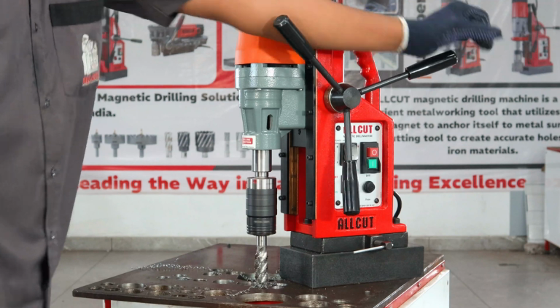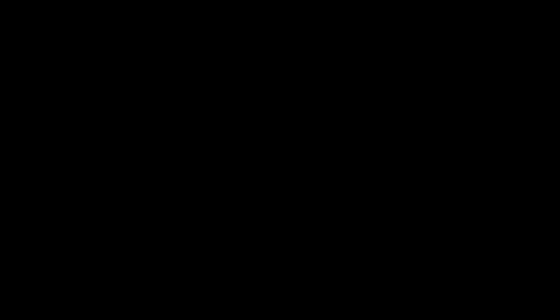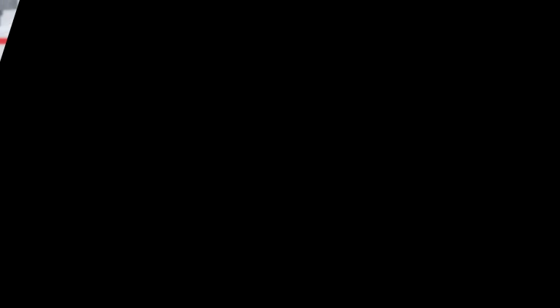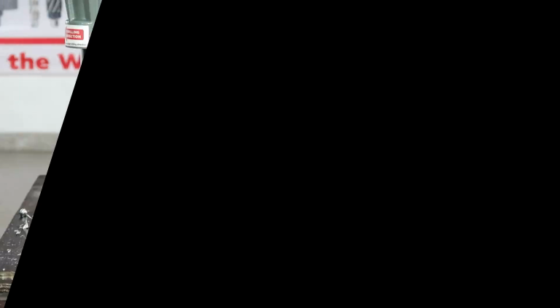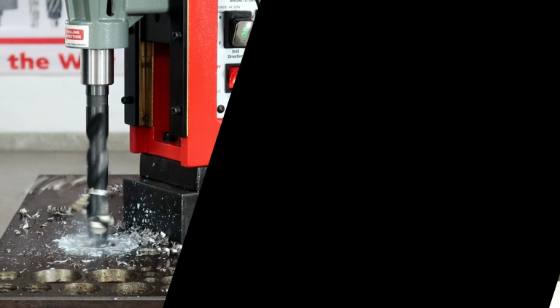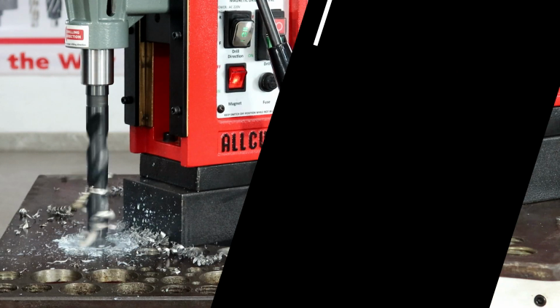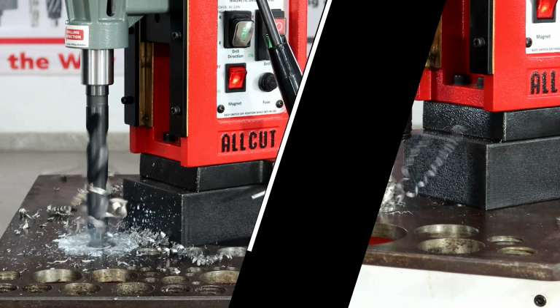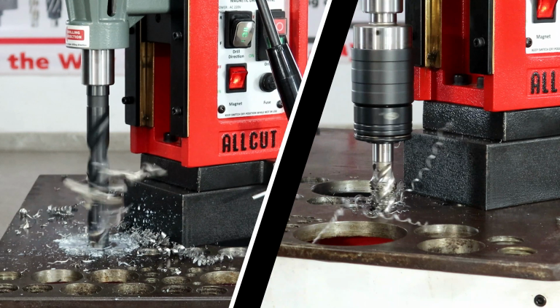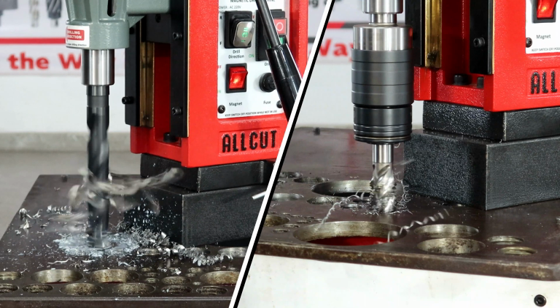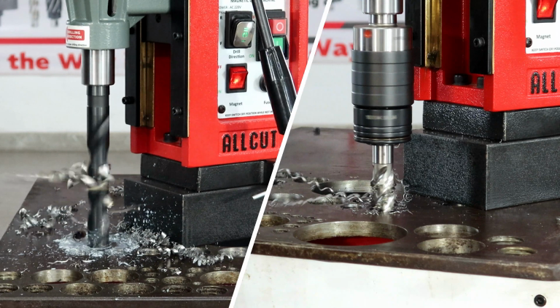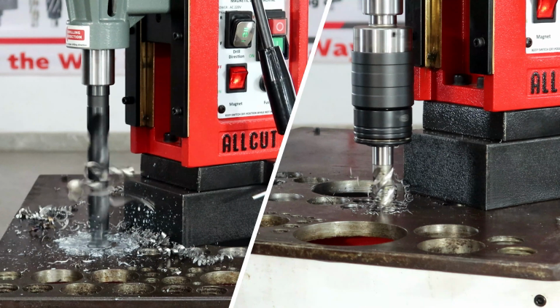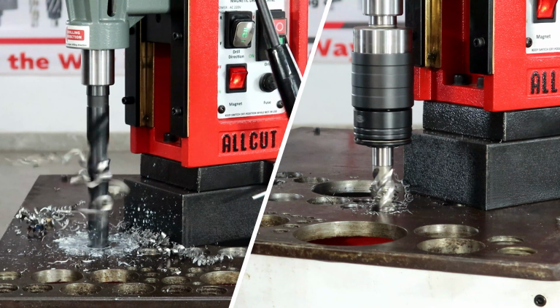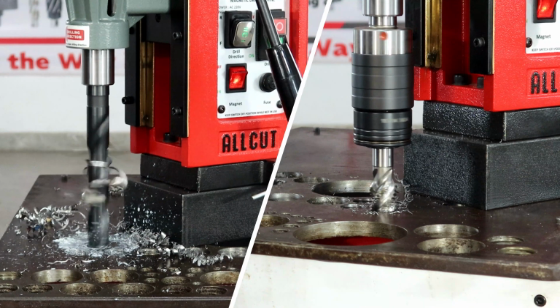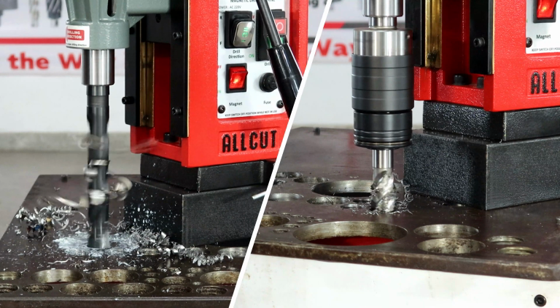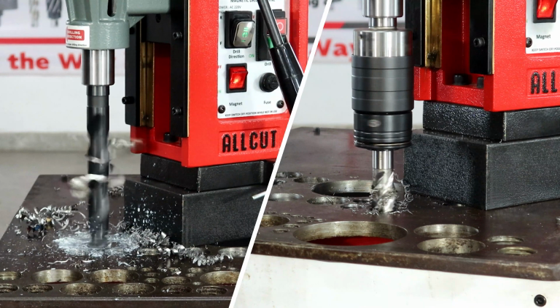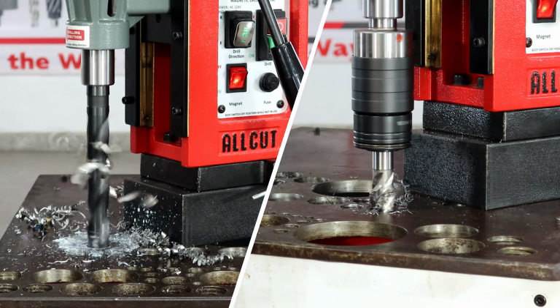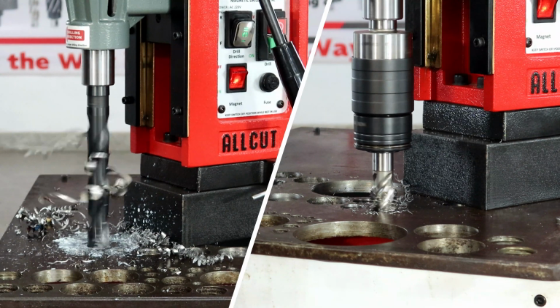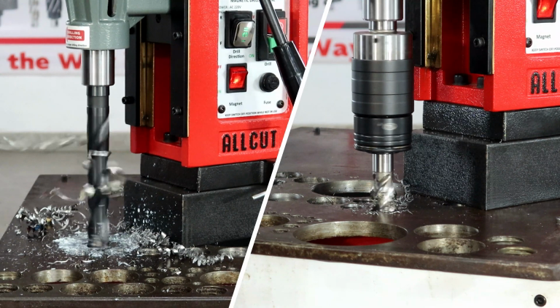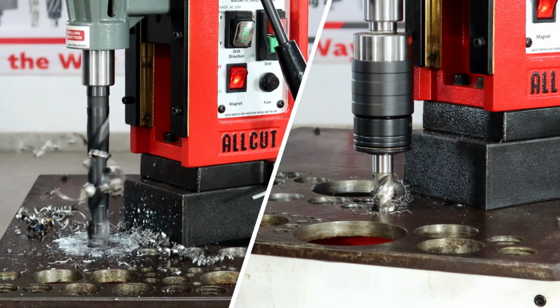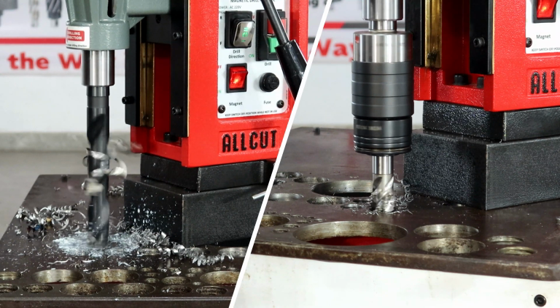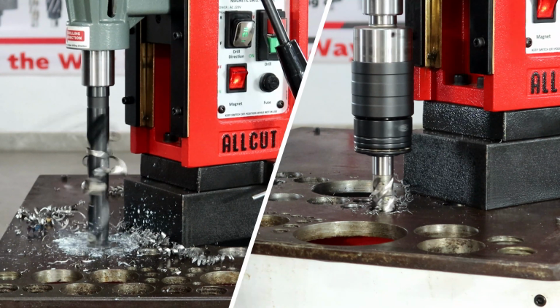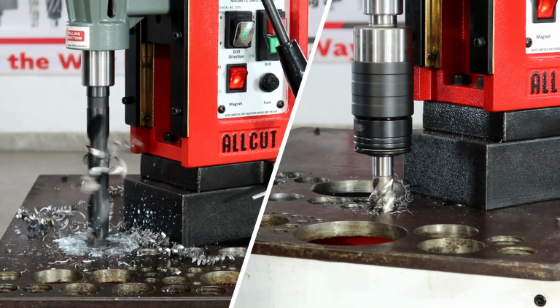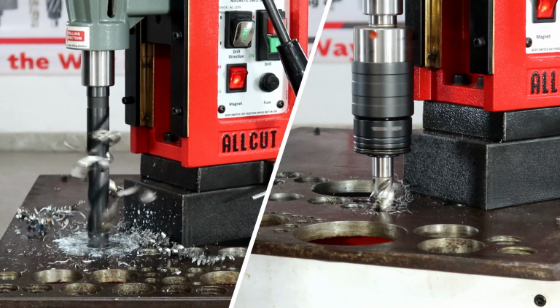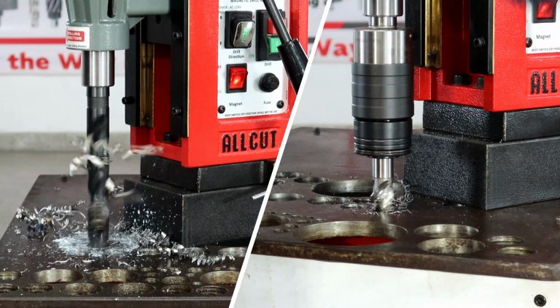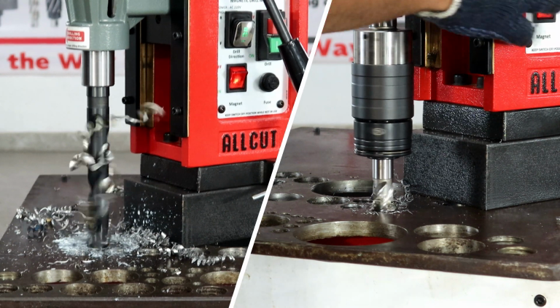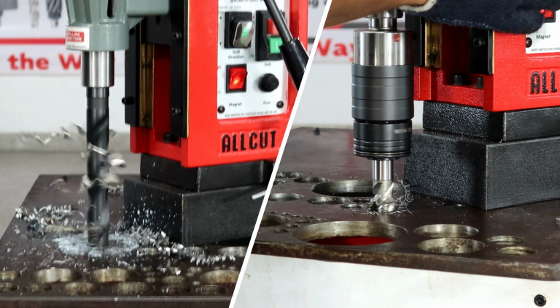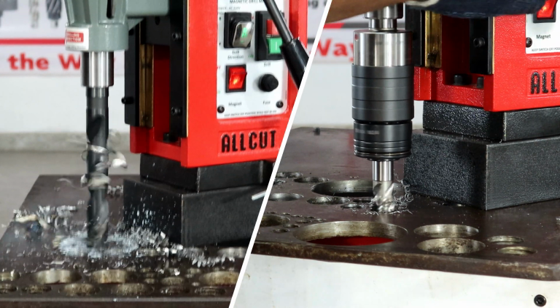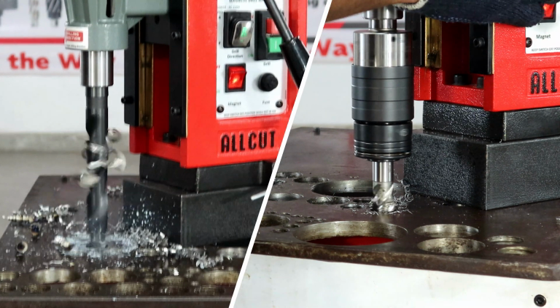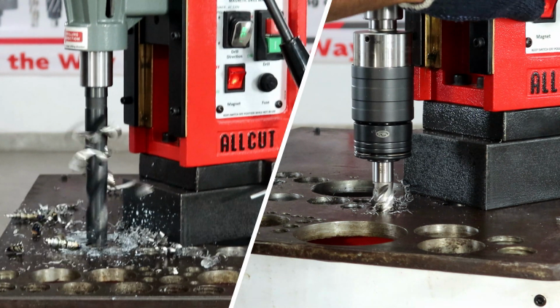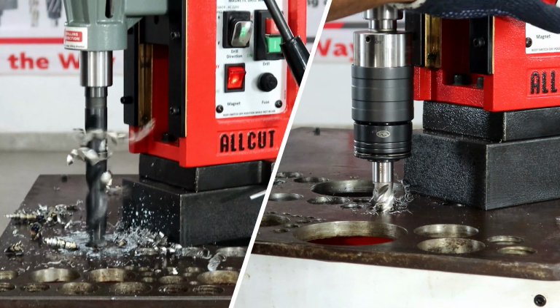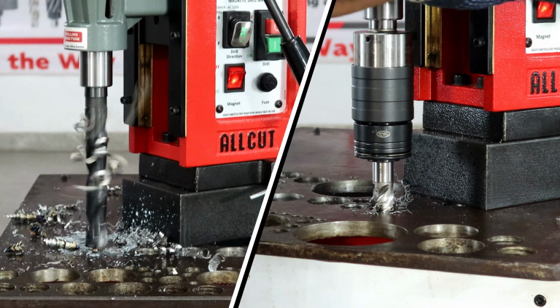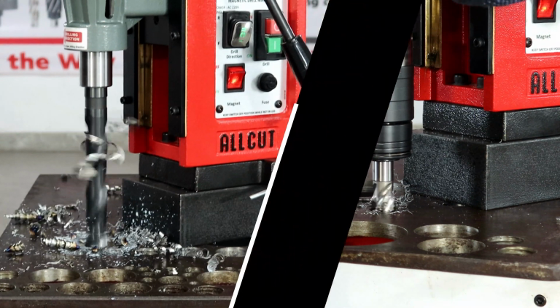Cut time, cut cost, cut smart — that's All-Cut.